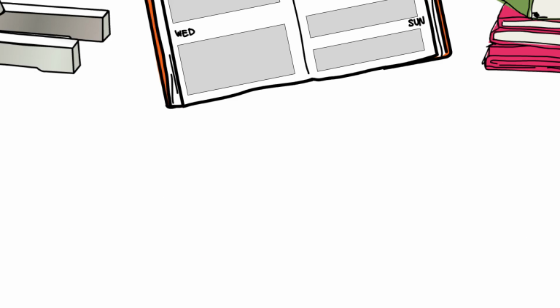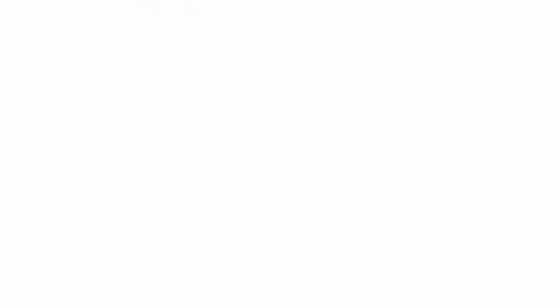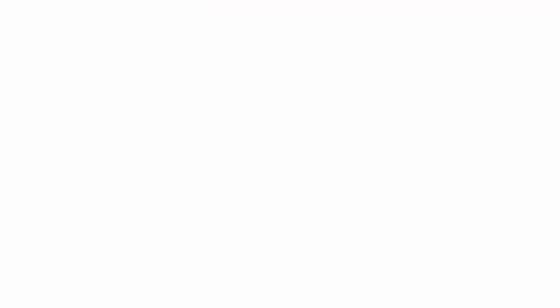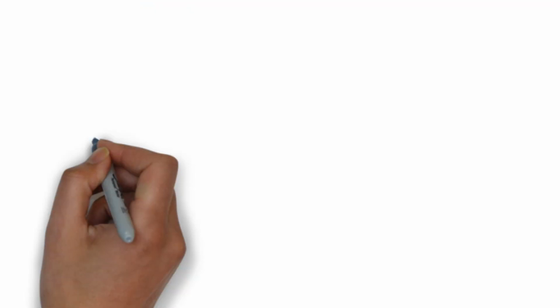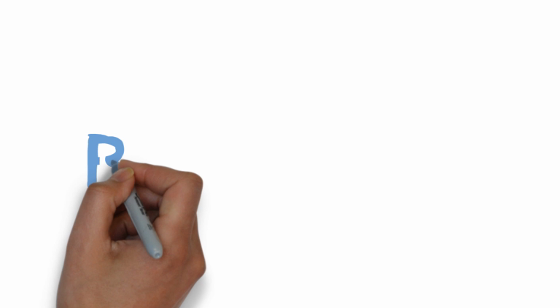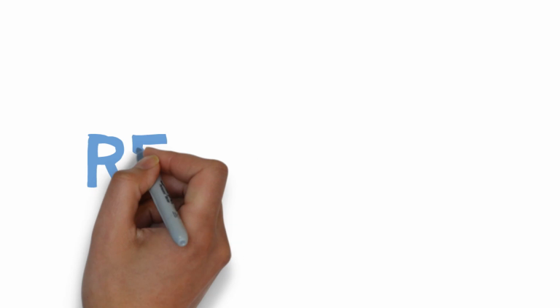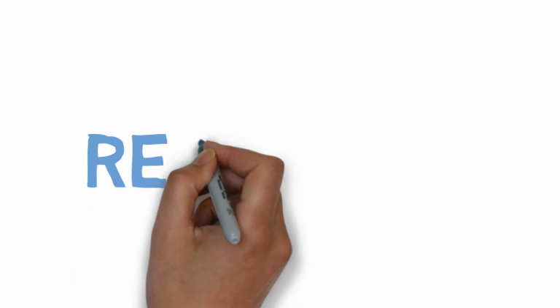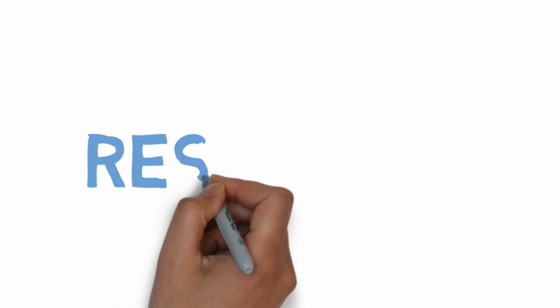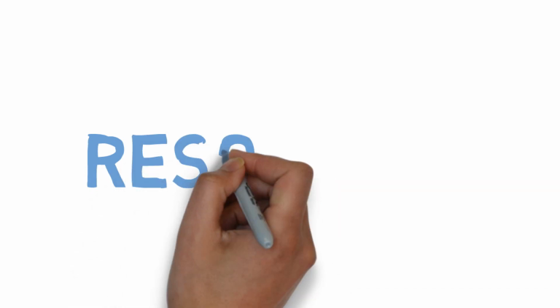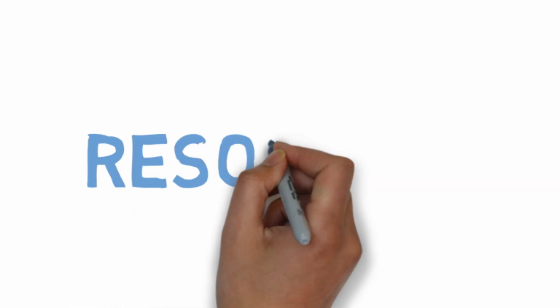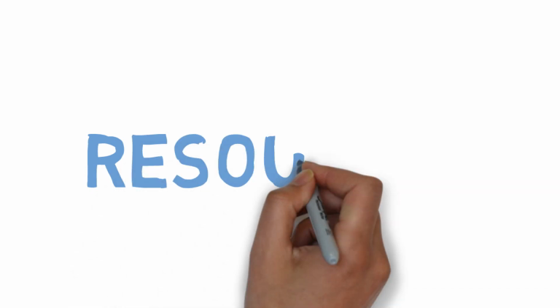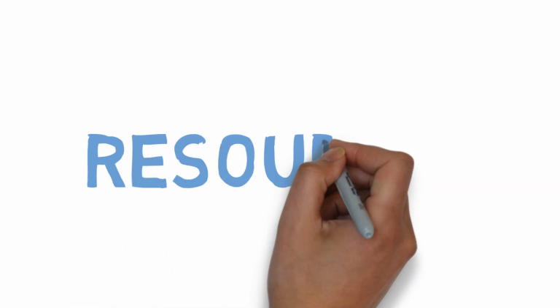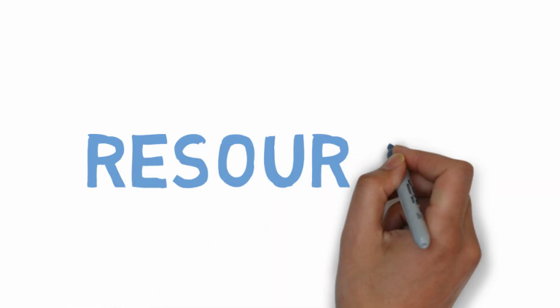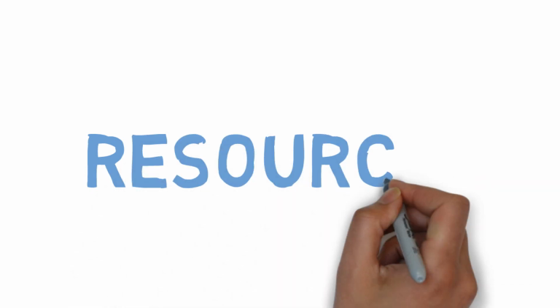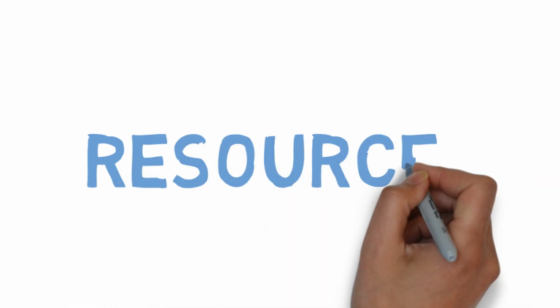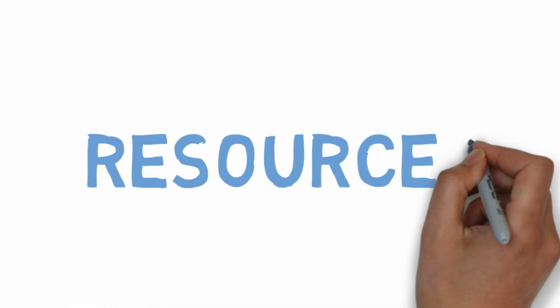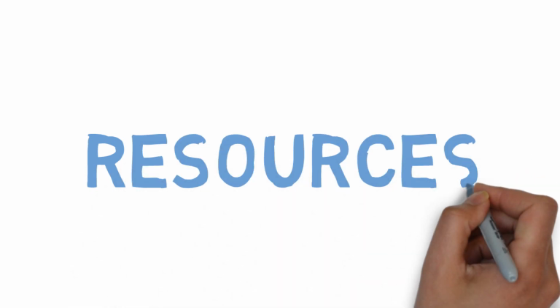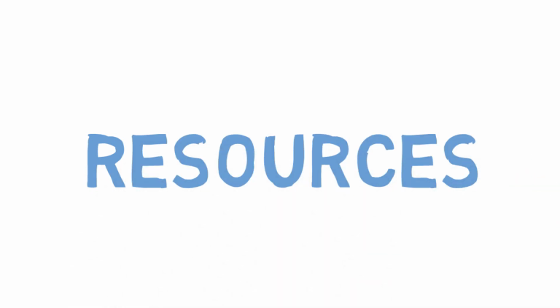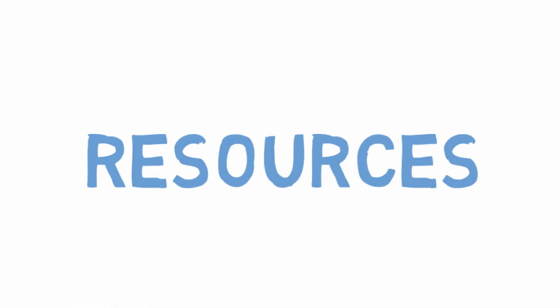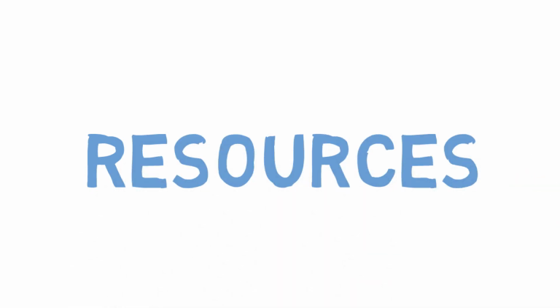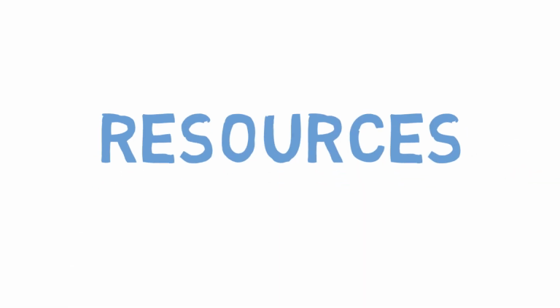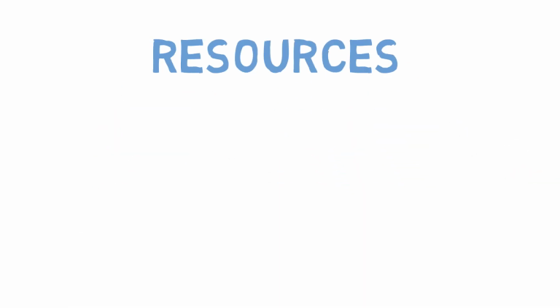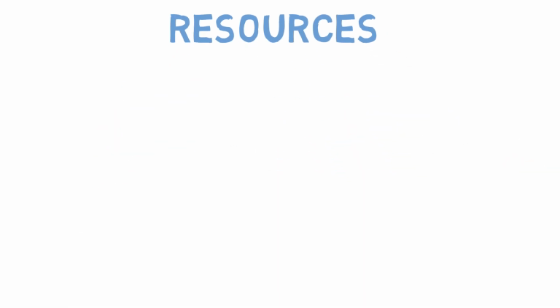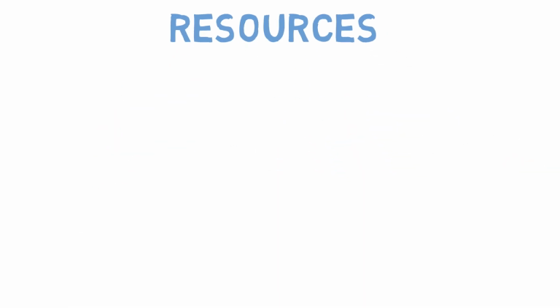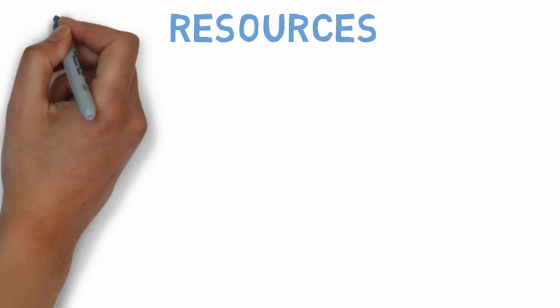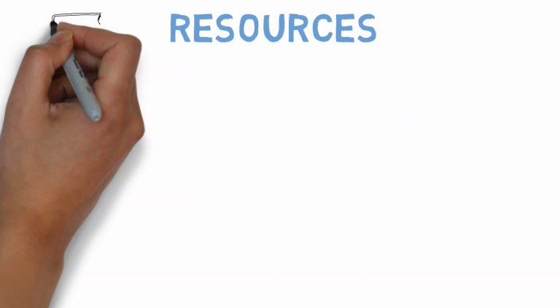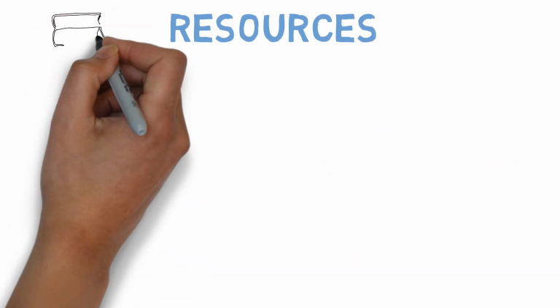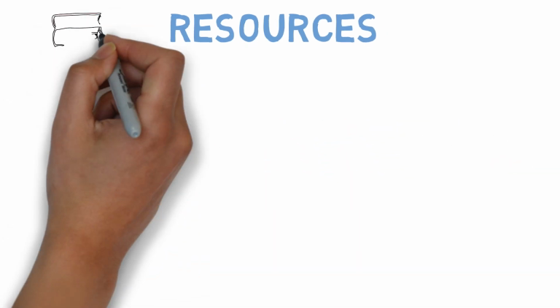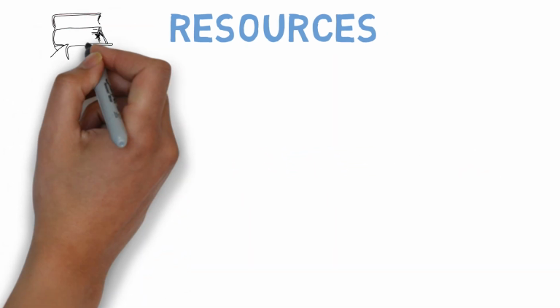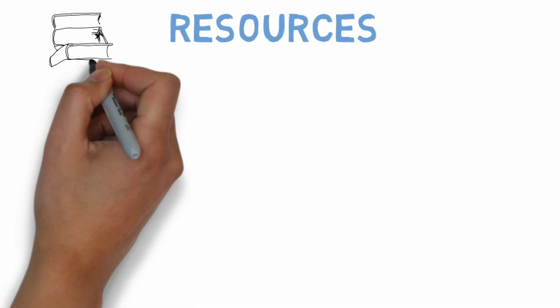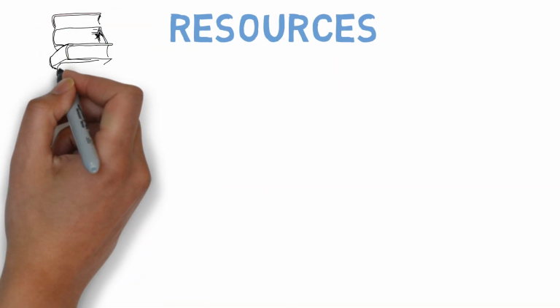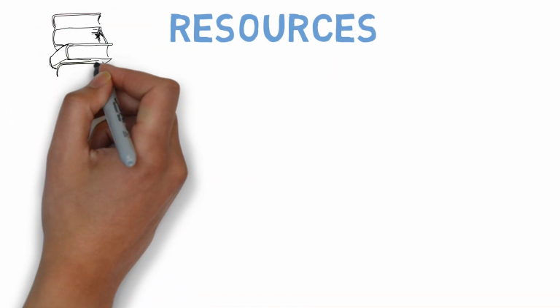So first, let's get to the resources. Links to all of the items that I describe here are going to be down in the description below.